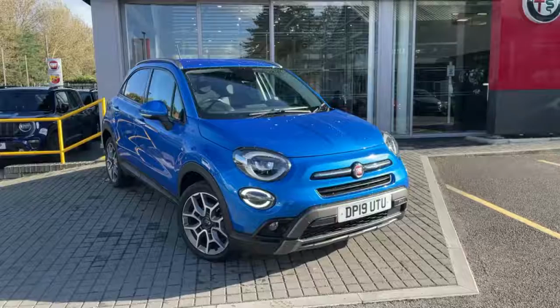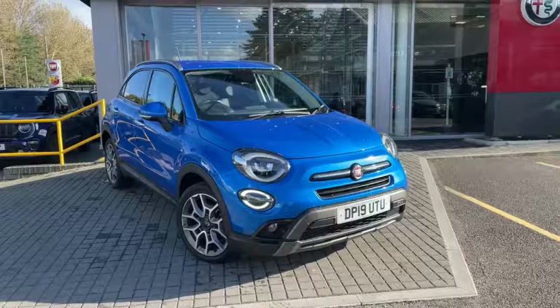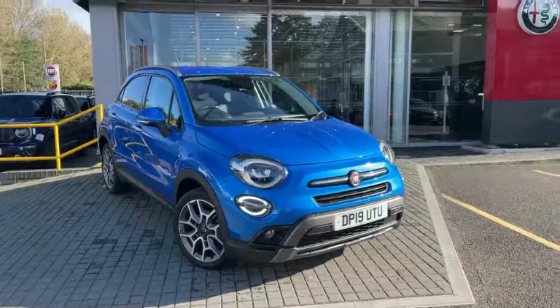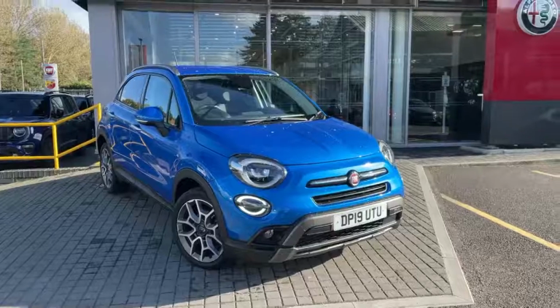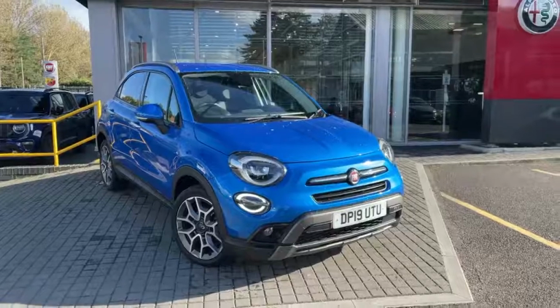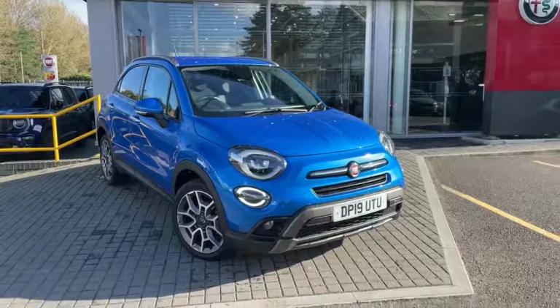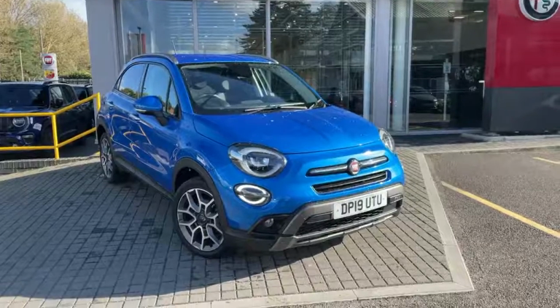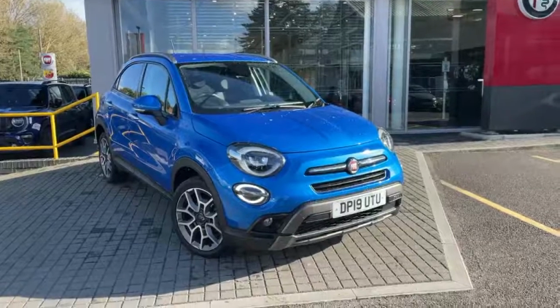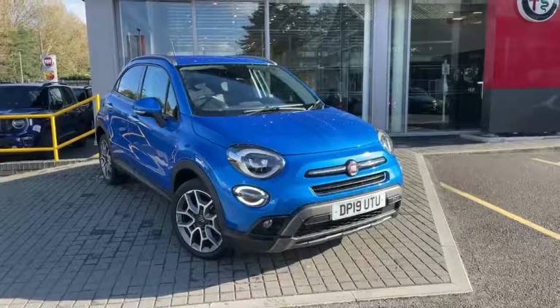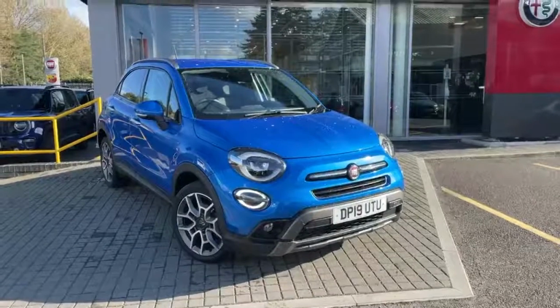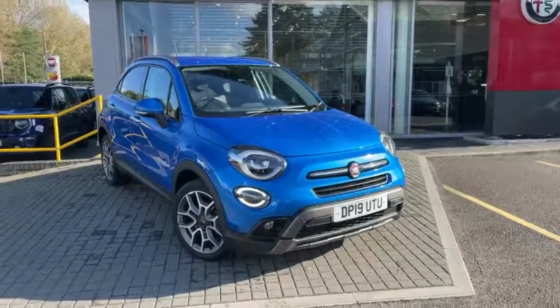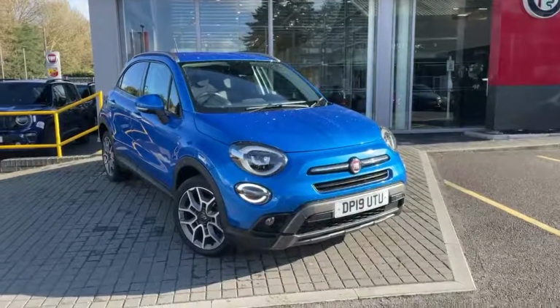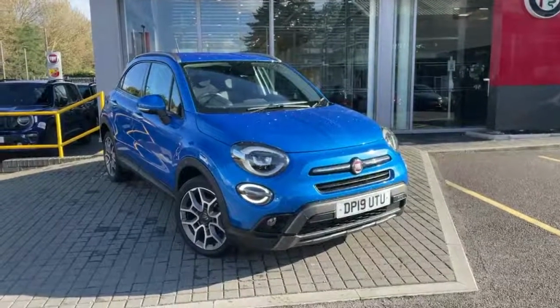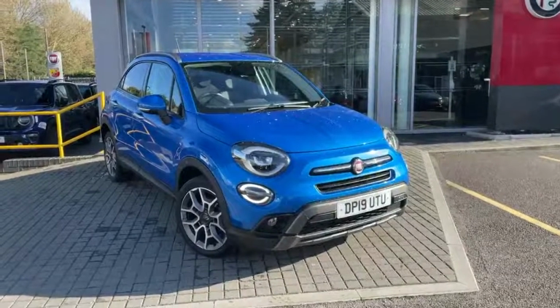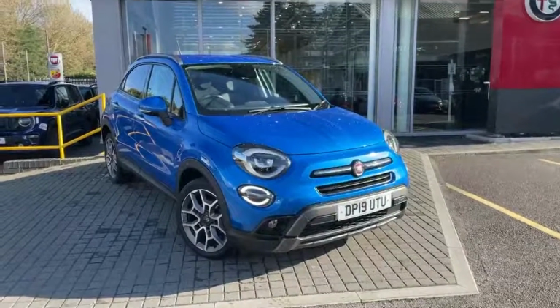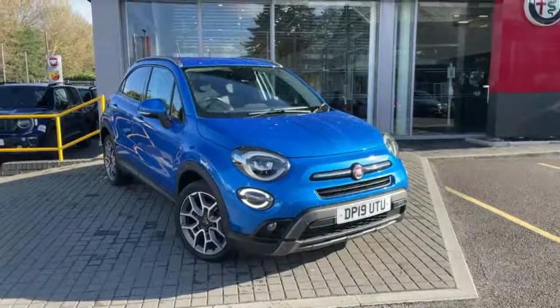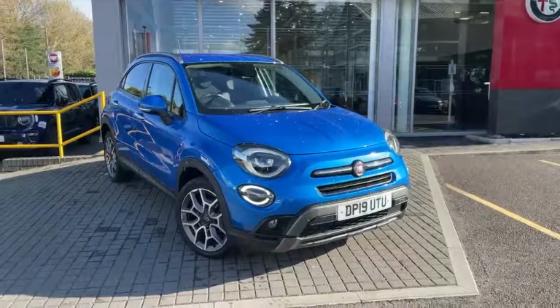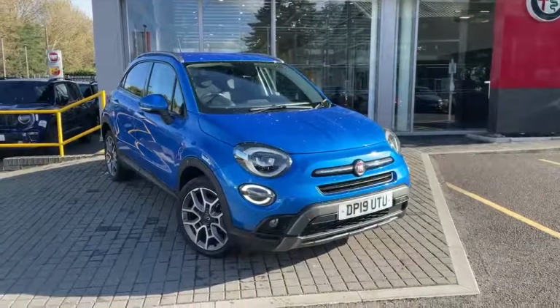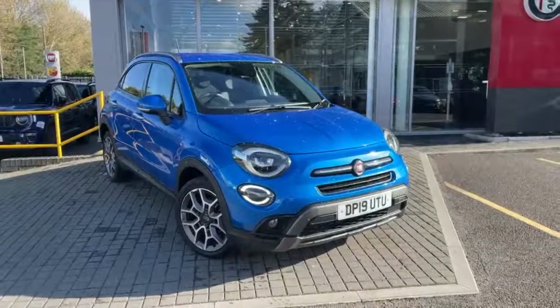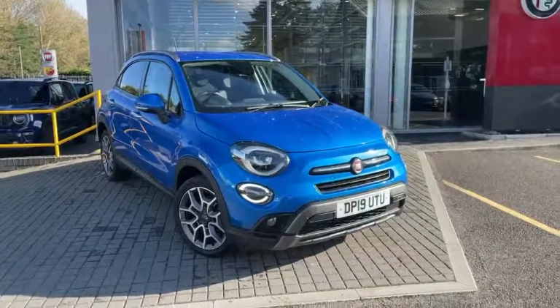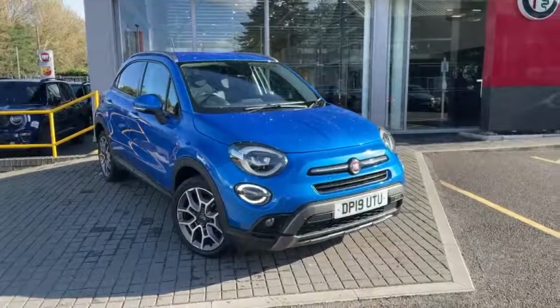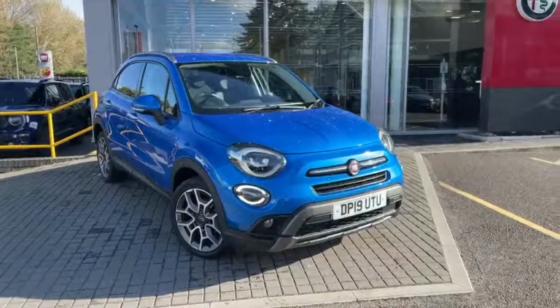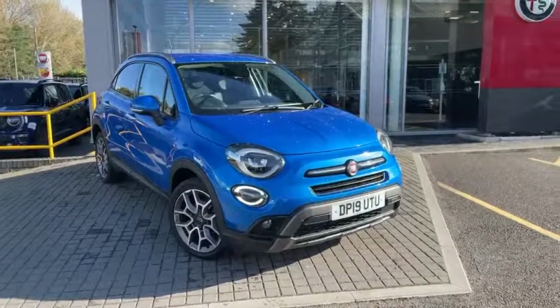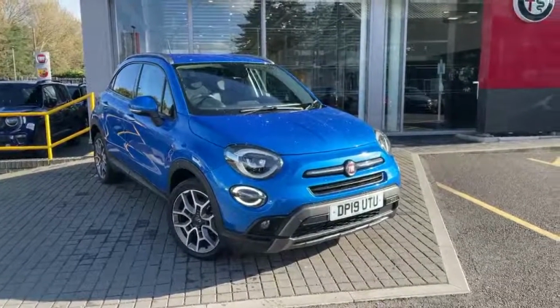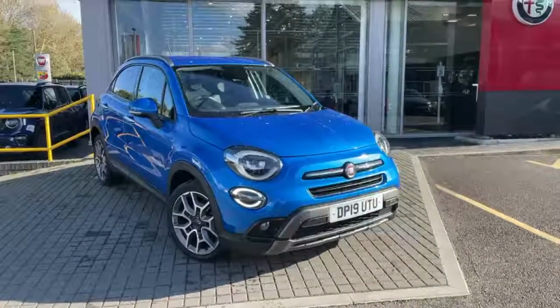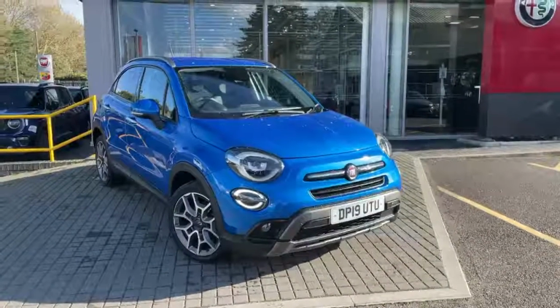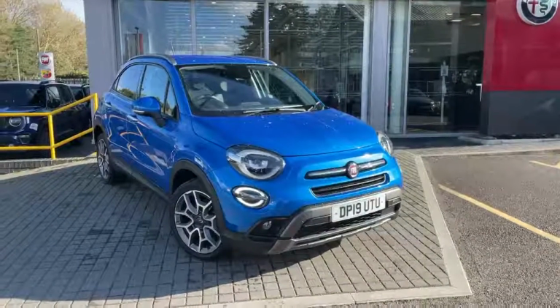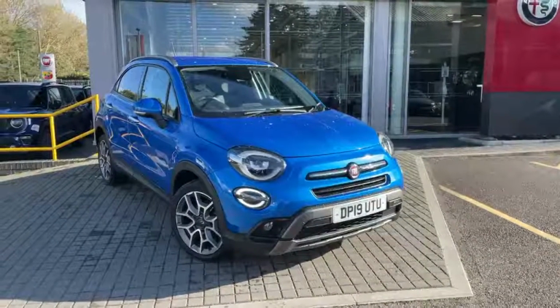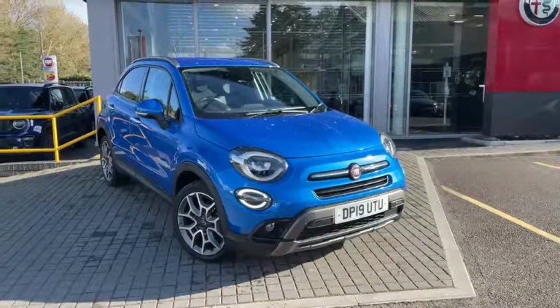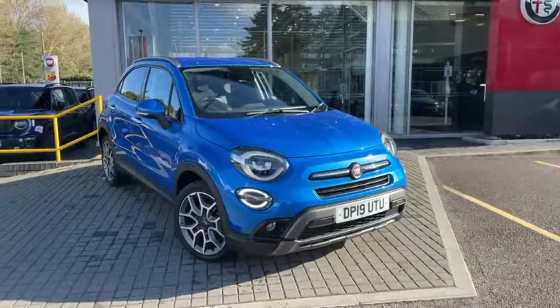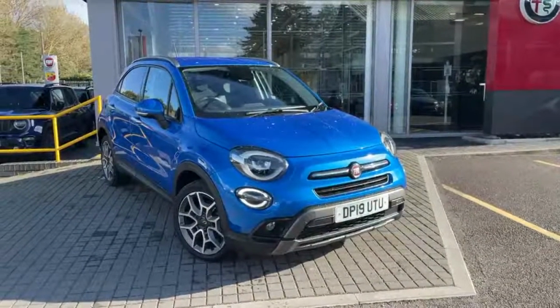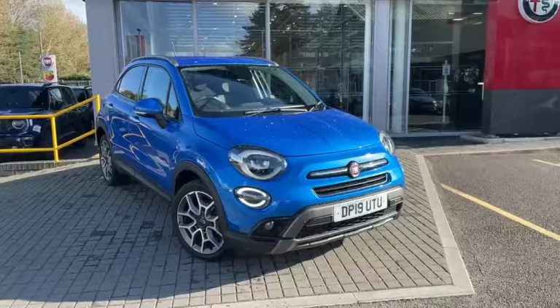Welcome to Lipskin Fiat. This is our Fiat 500X, 1 litre cross in Italia Blue.